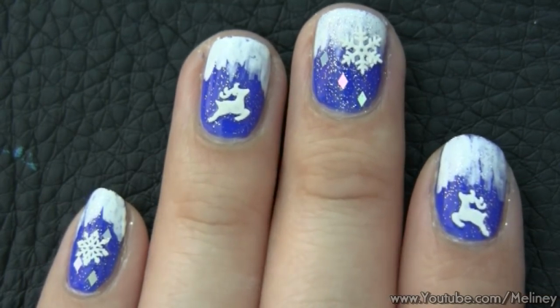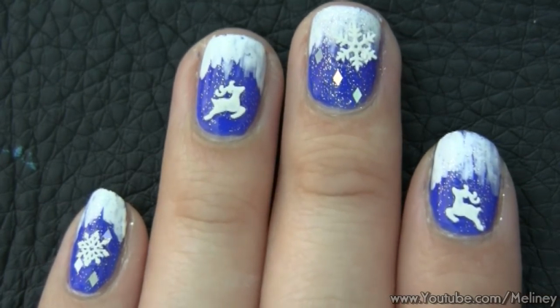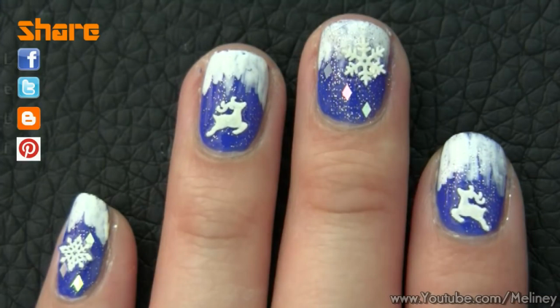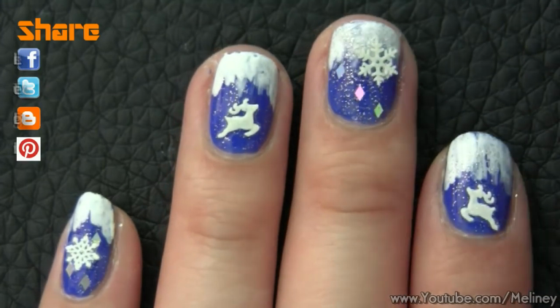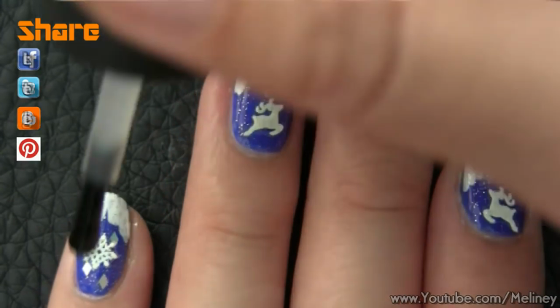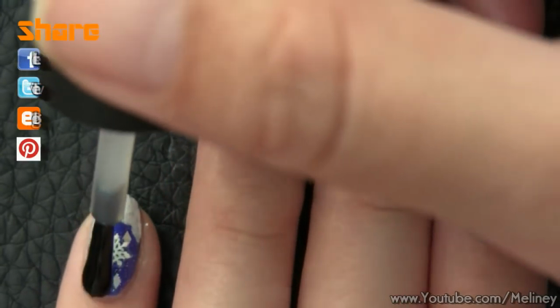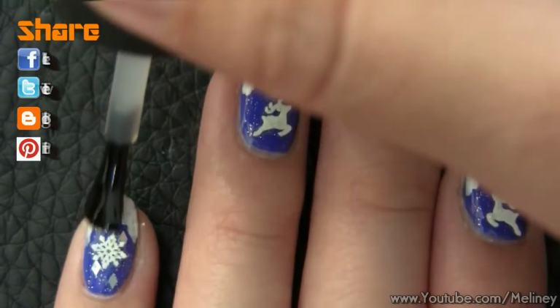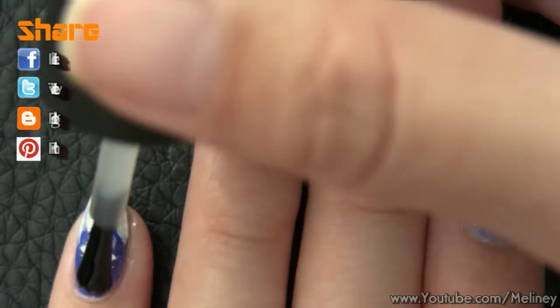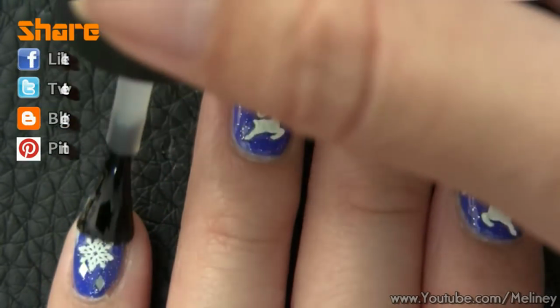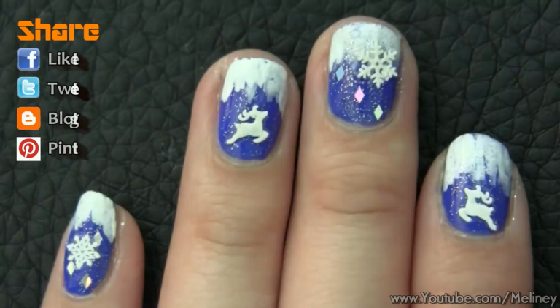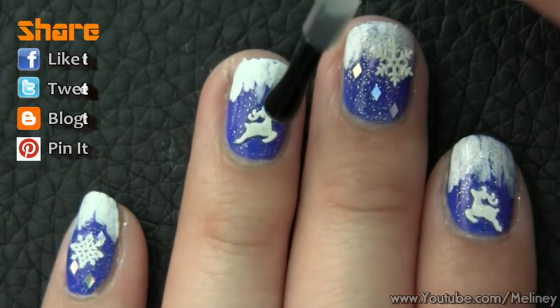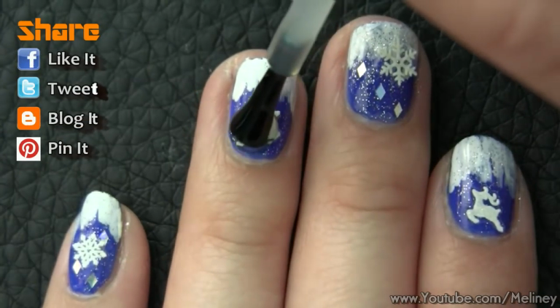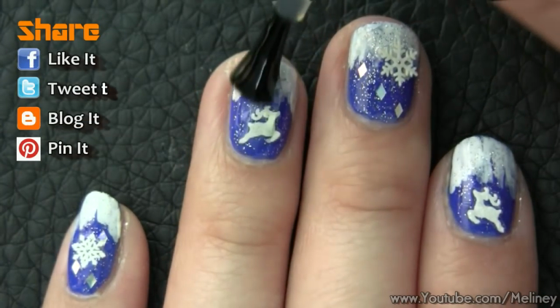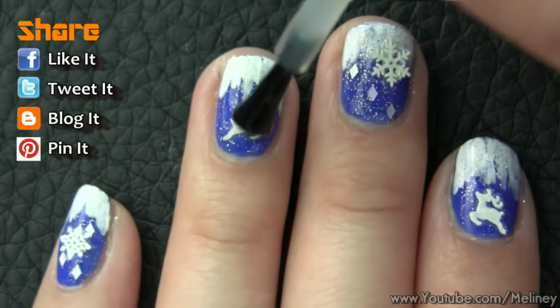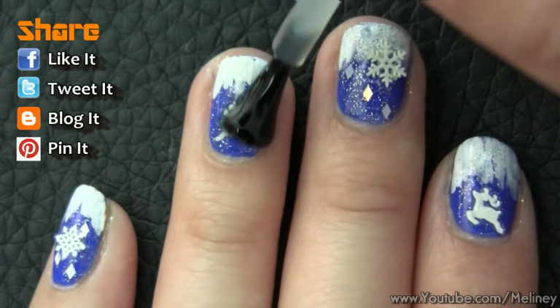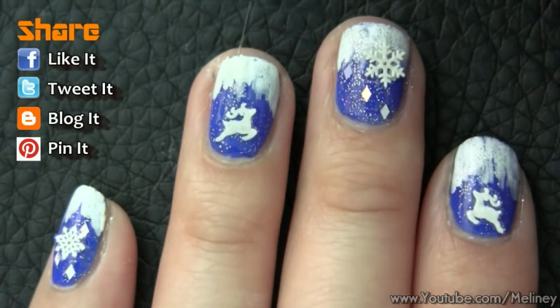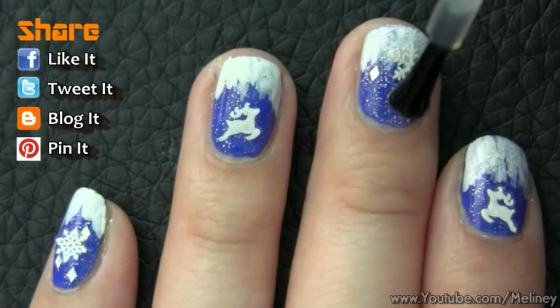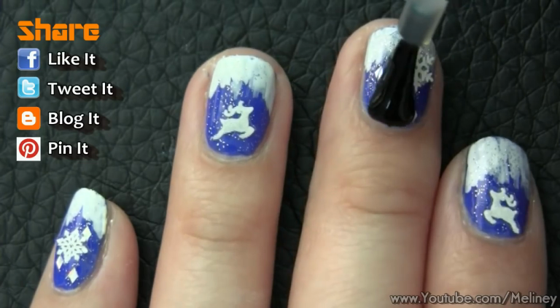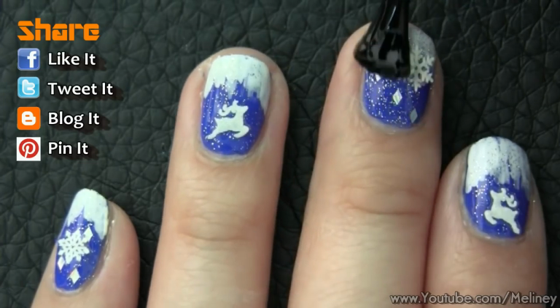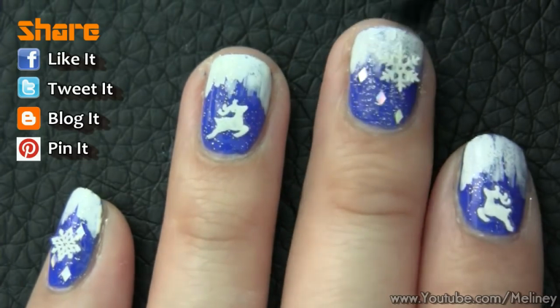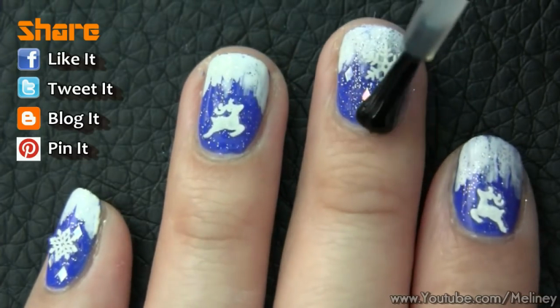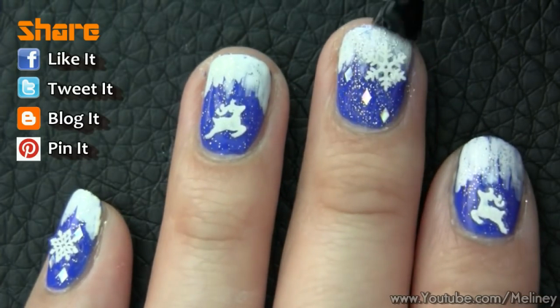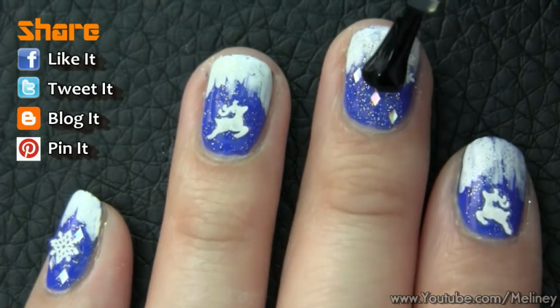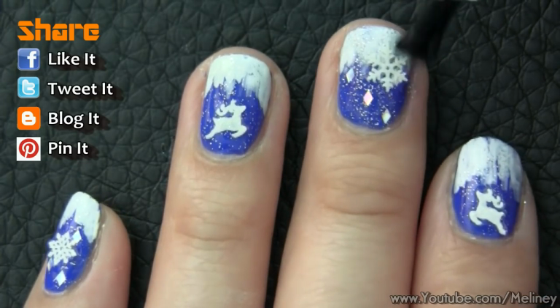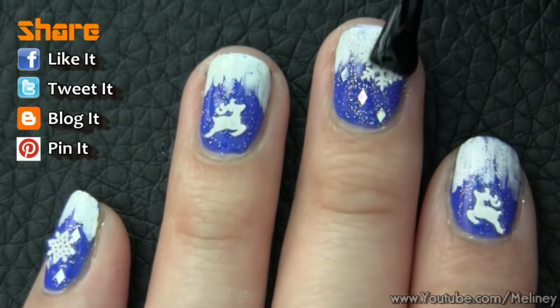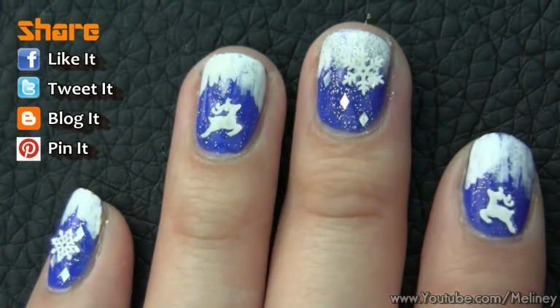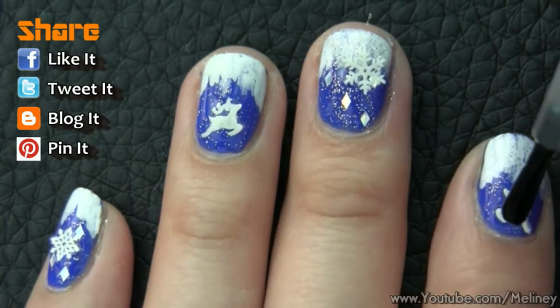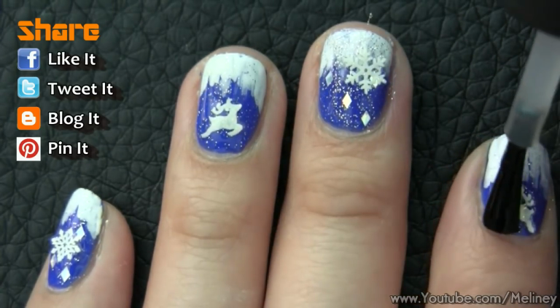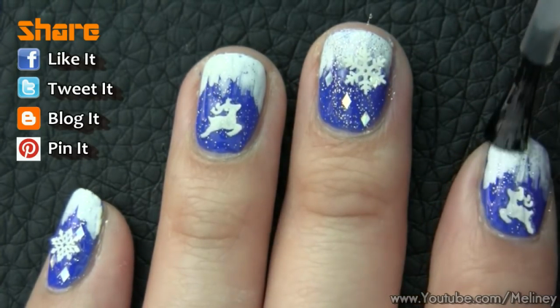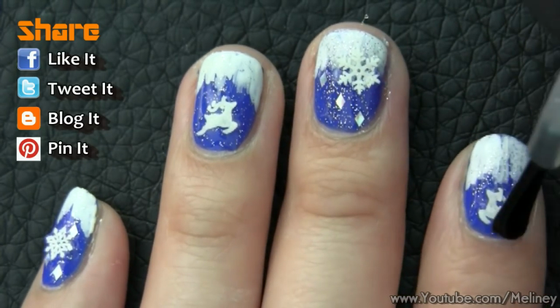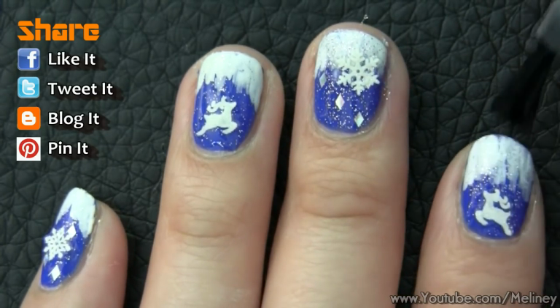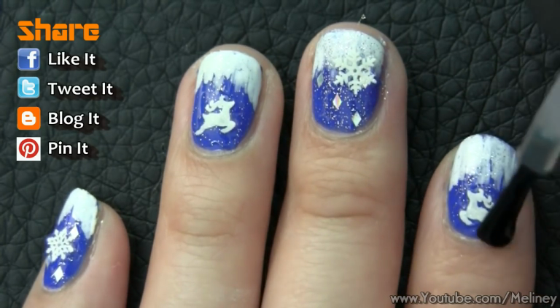And that's it — so easy! Once you're done, apply top coat to secure the decals in place for a lasting finish.